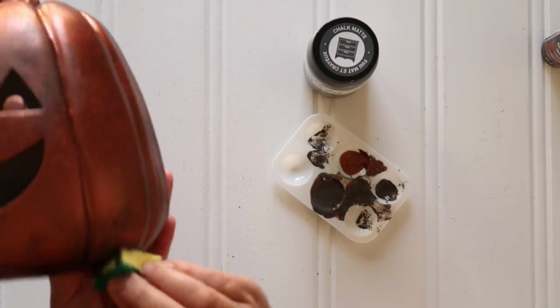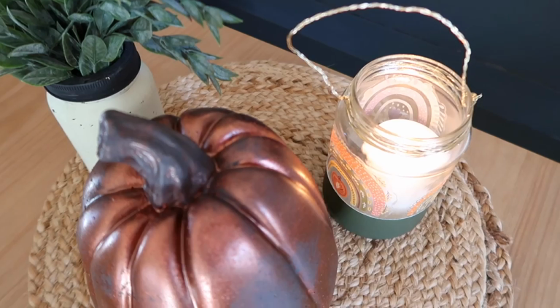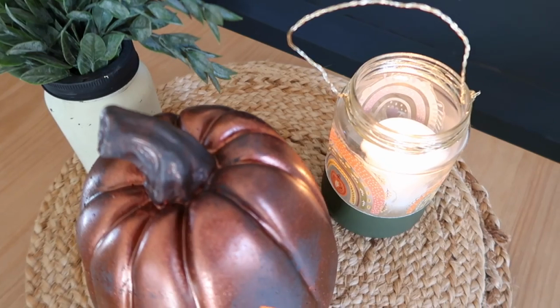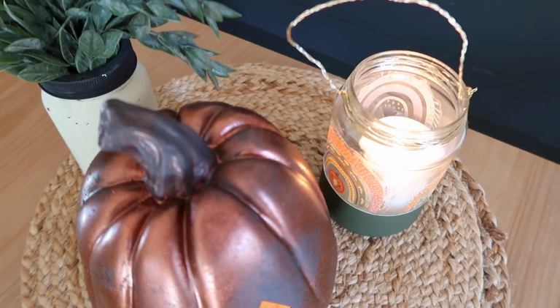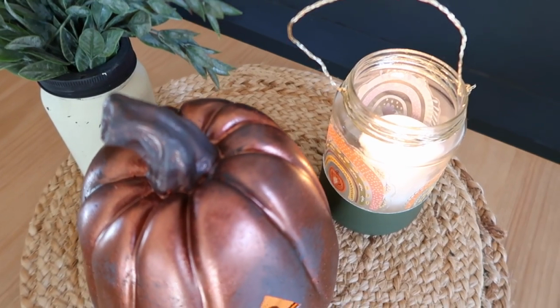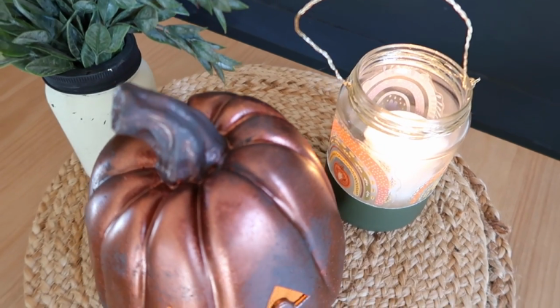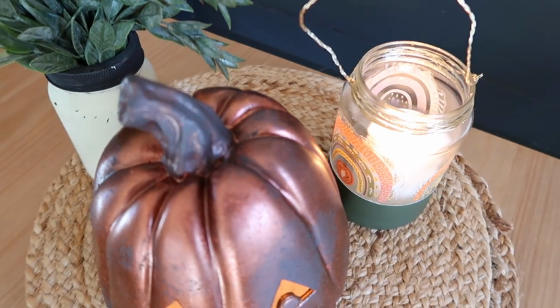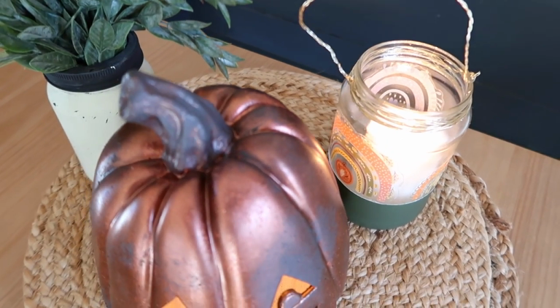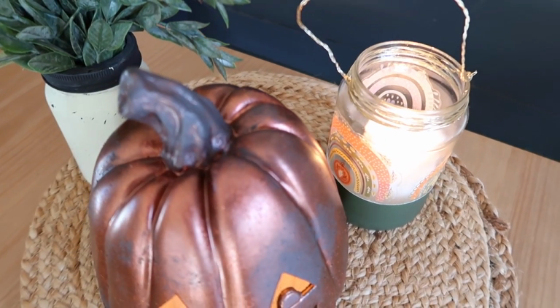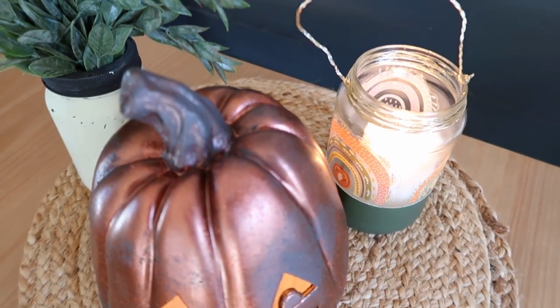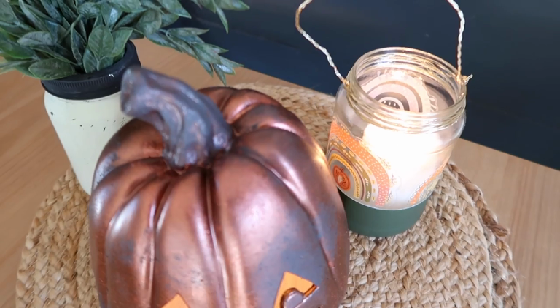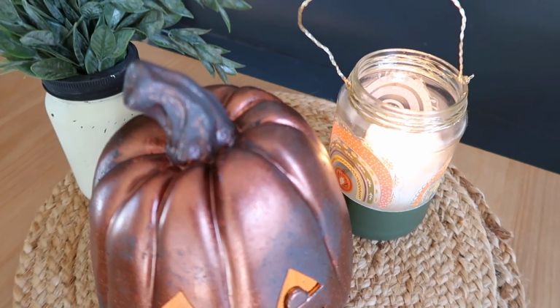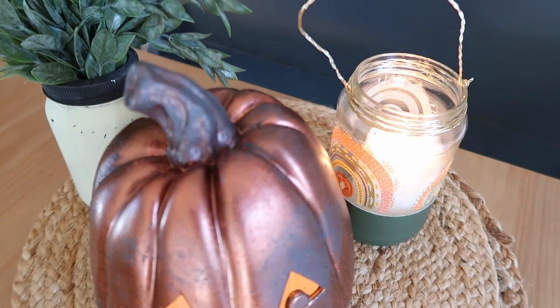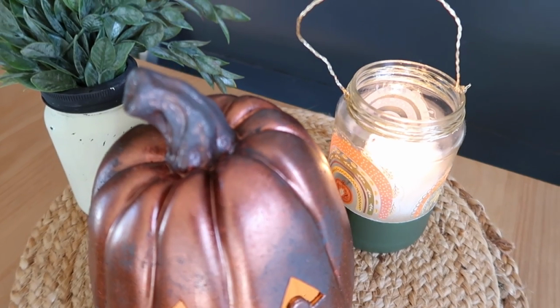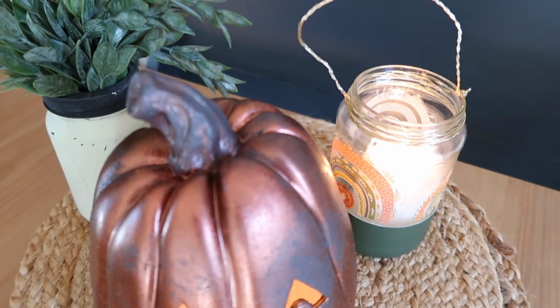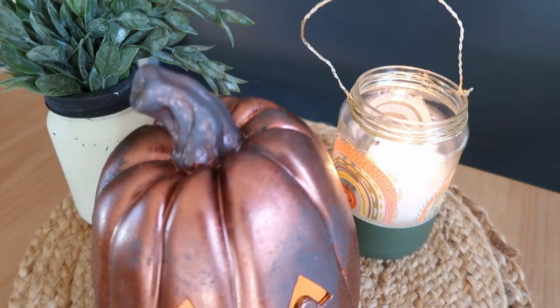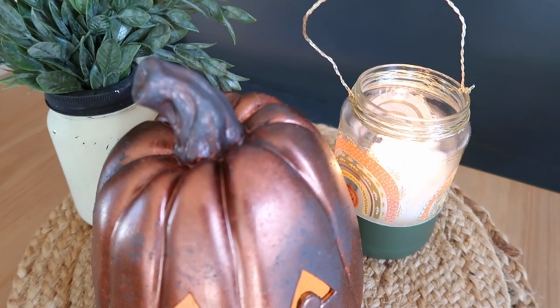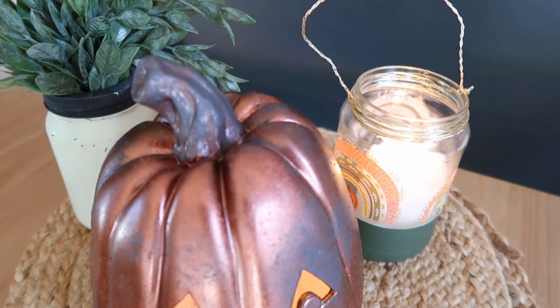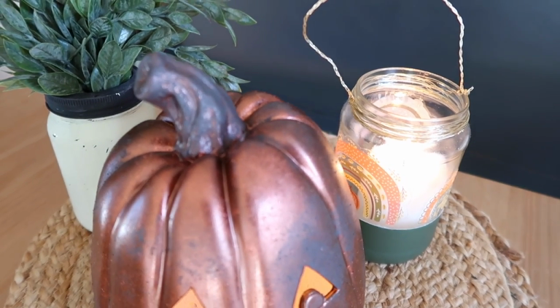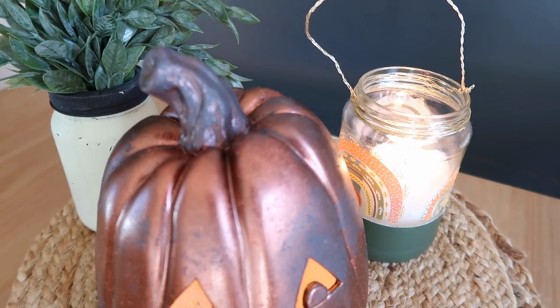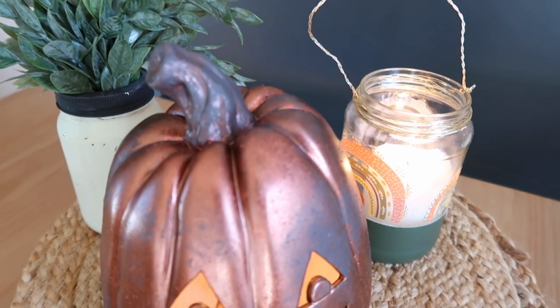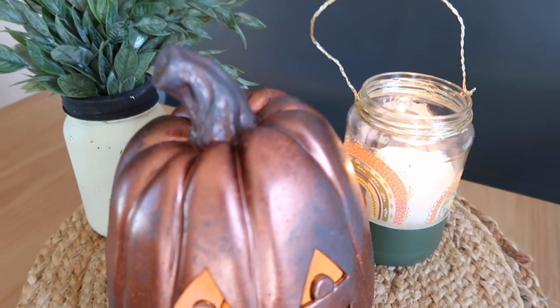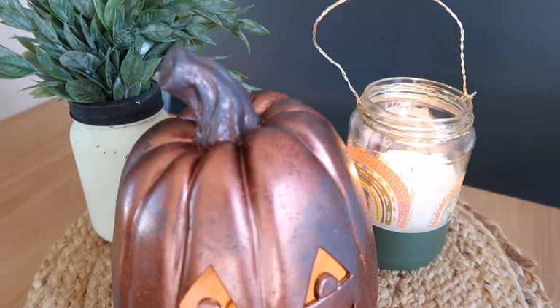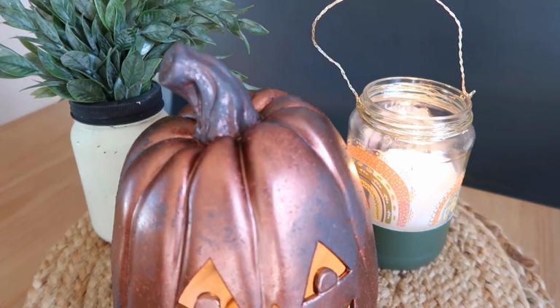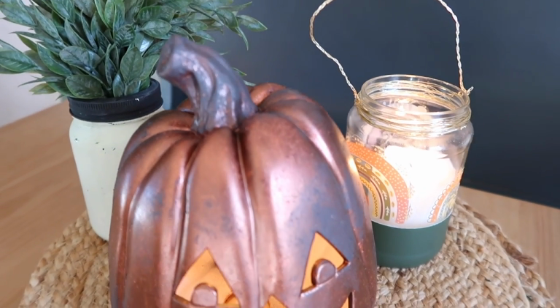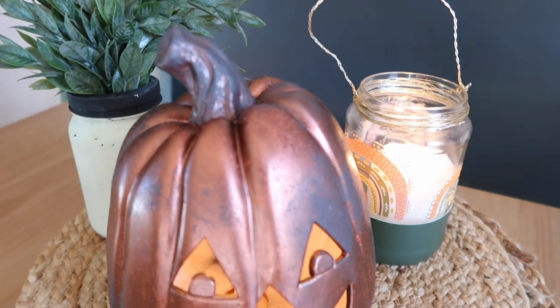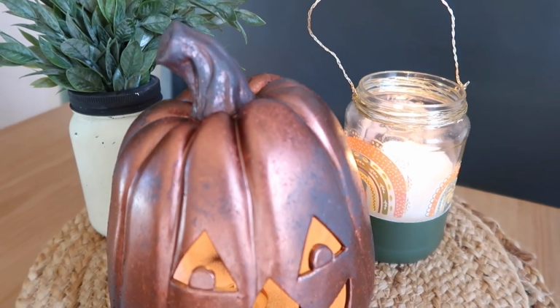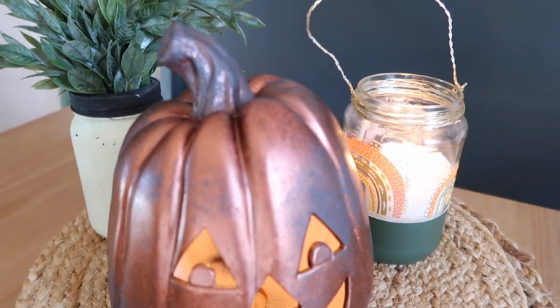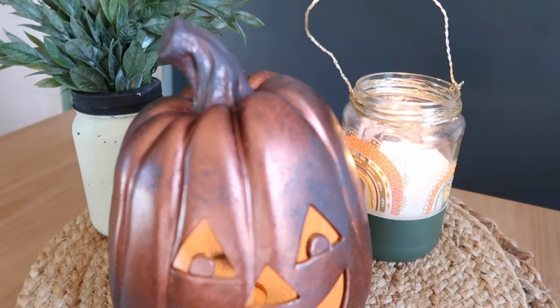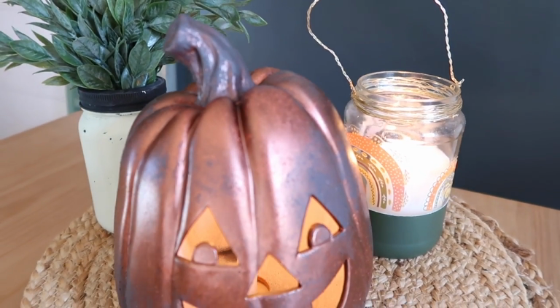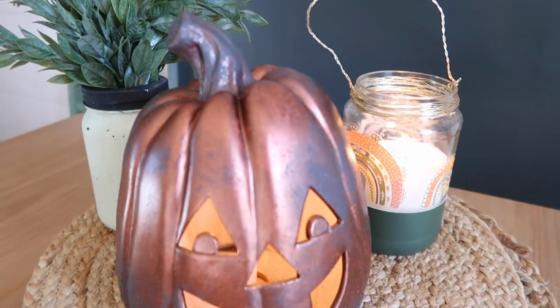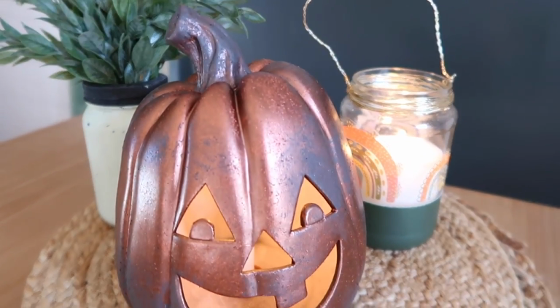Here's my finished aged copper jack-o-lantern, and I think he's super cute. I'm really happy with how this turned out.